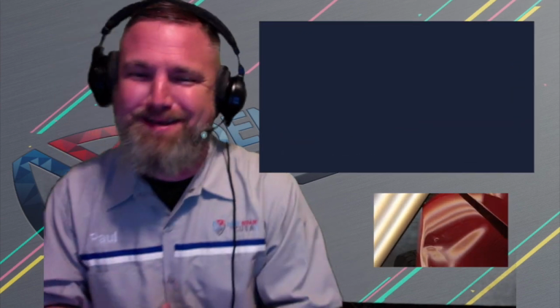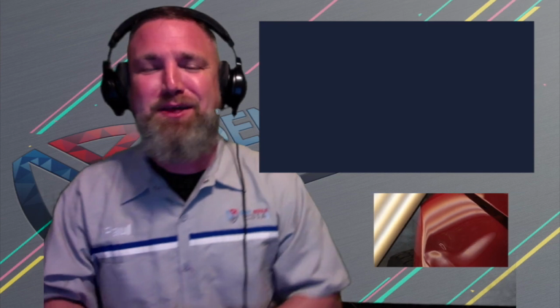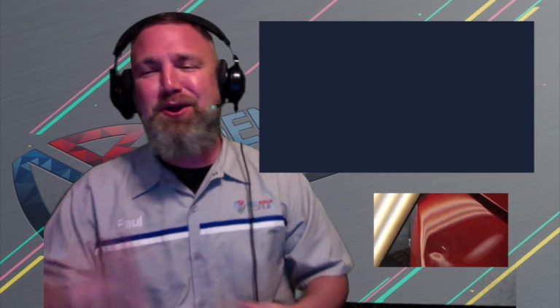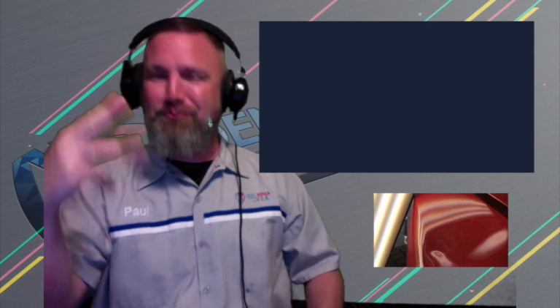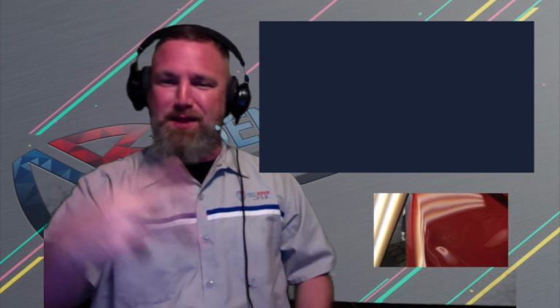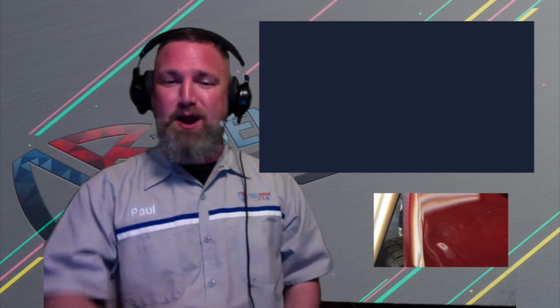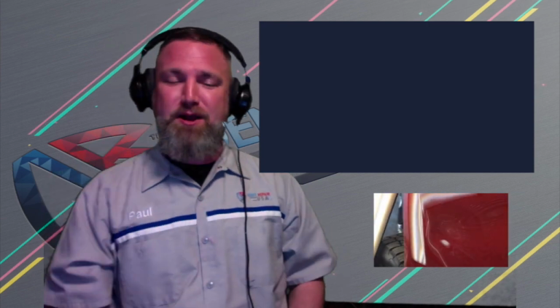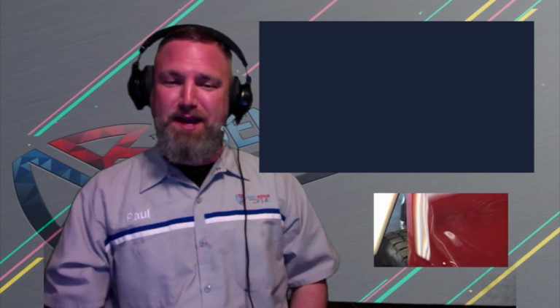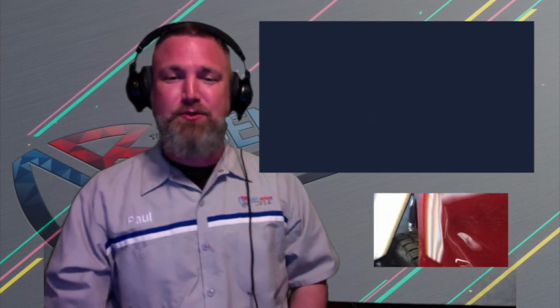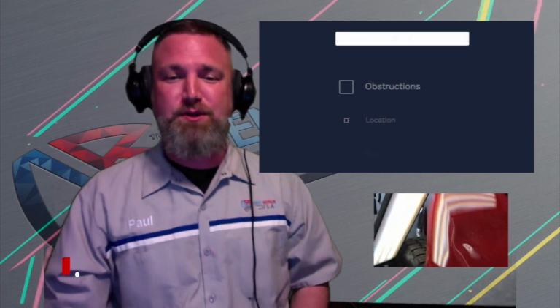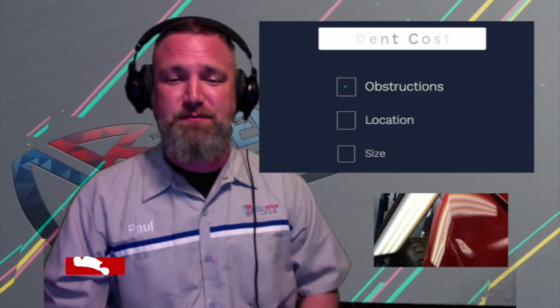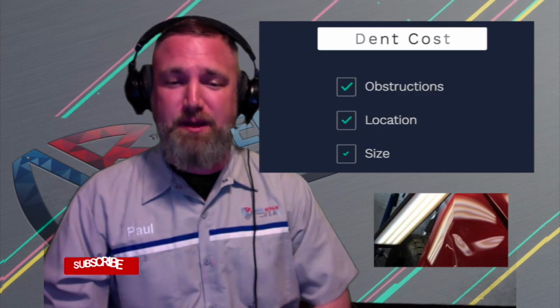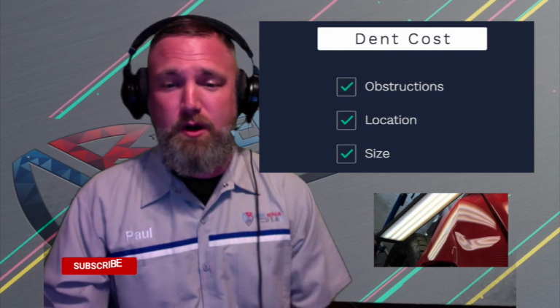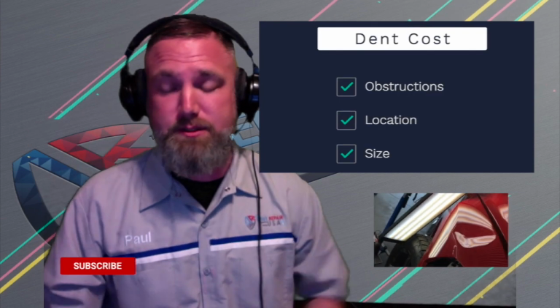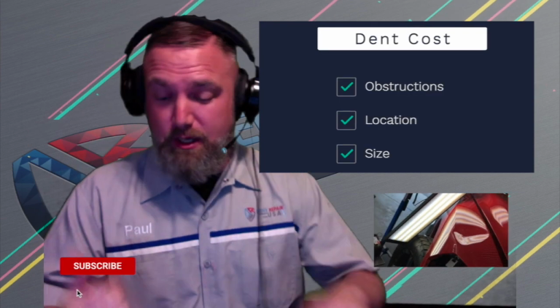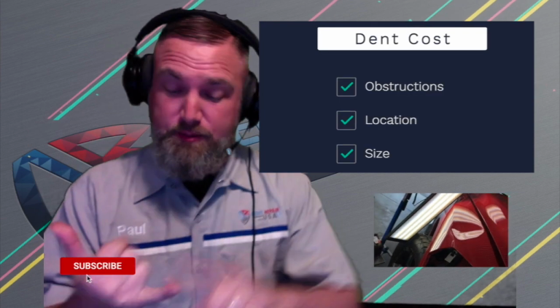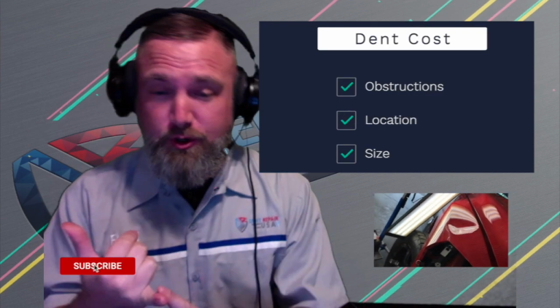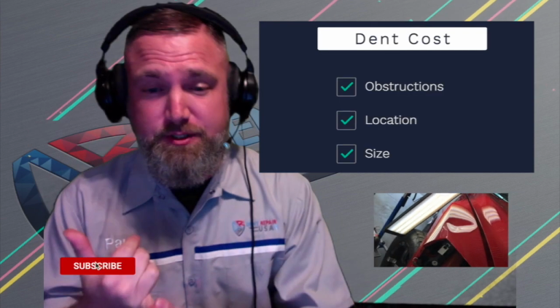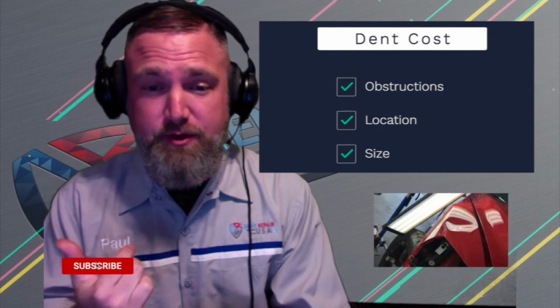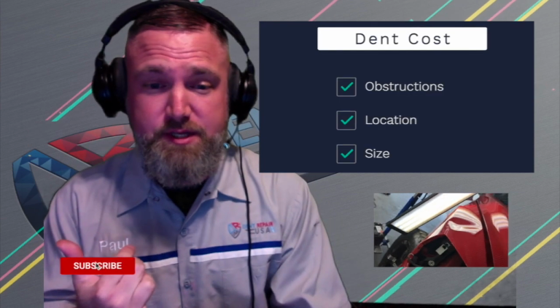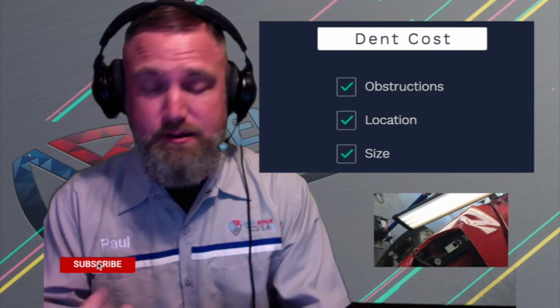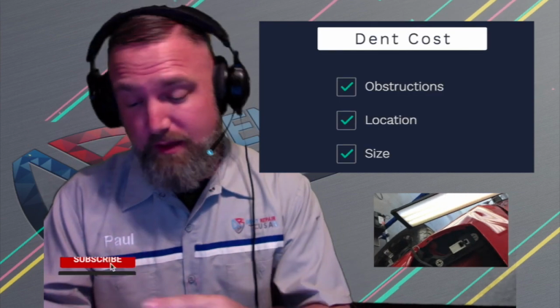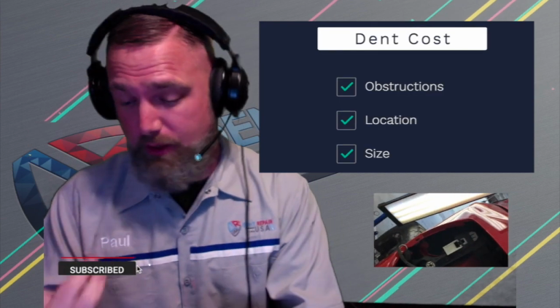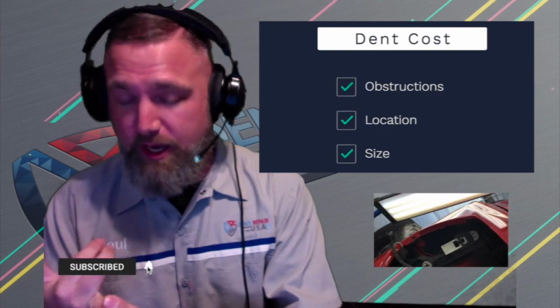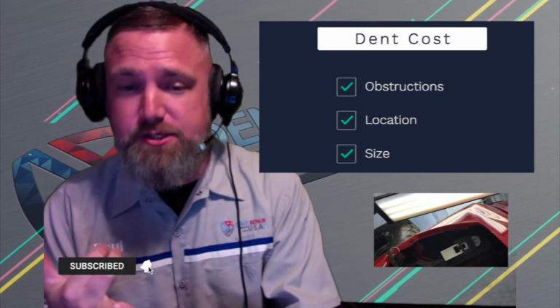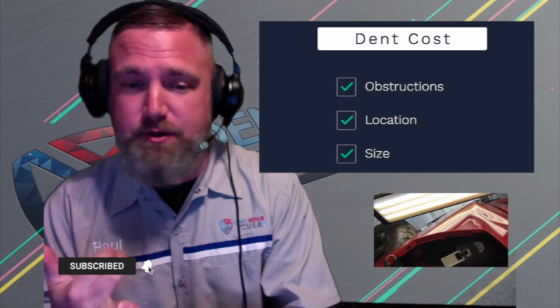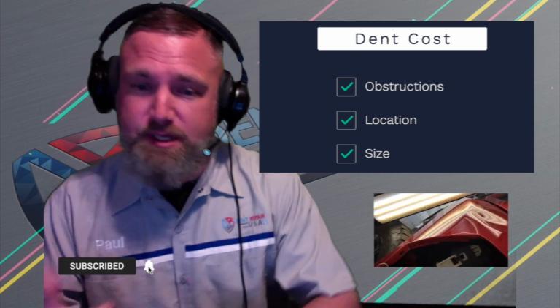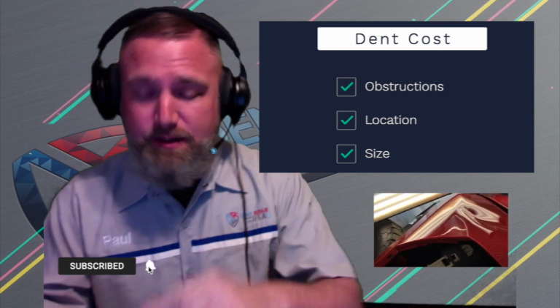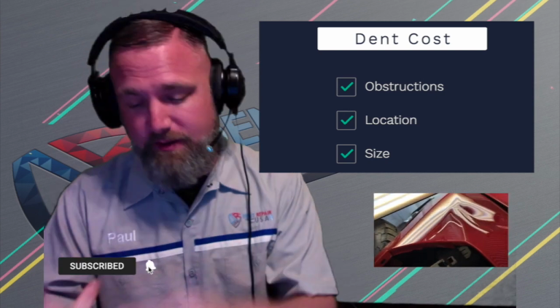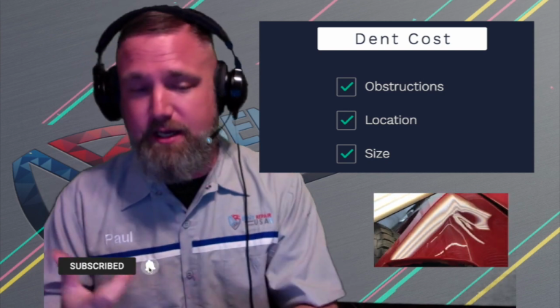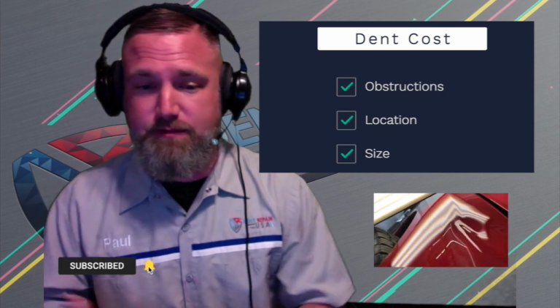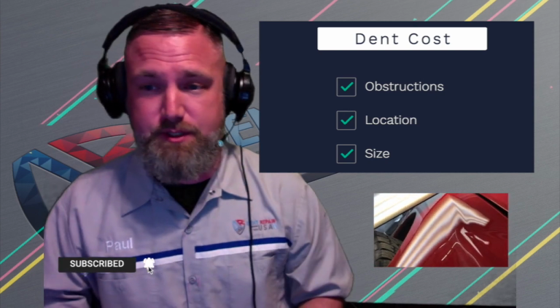There are three primary categories that affect price: obstructions of your dent, the location of your dent, and the size of your dent.